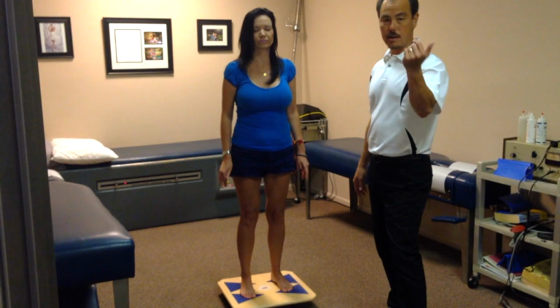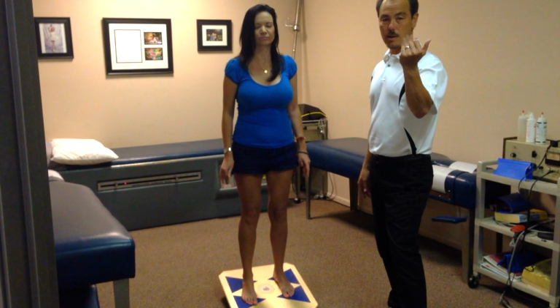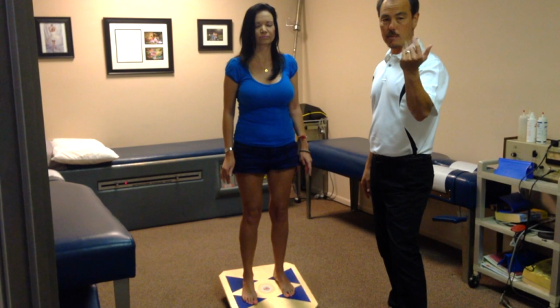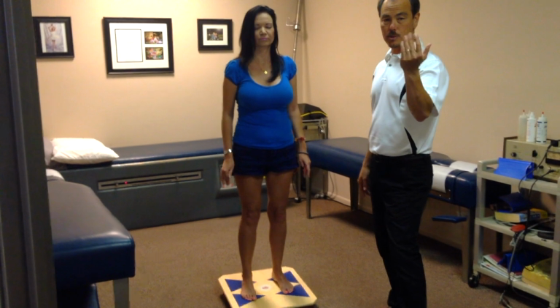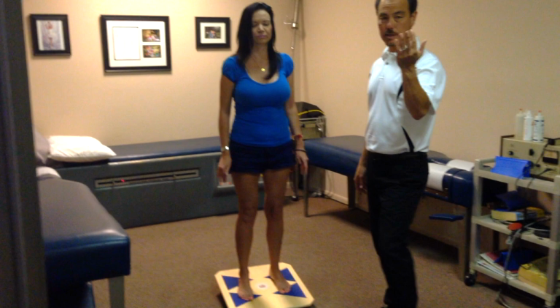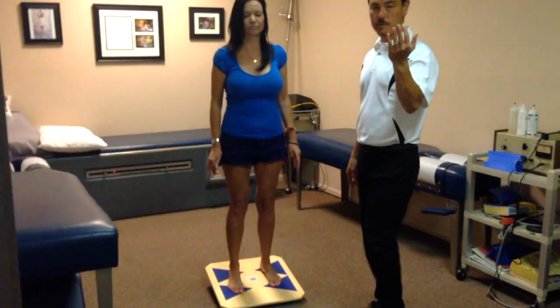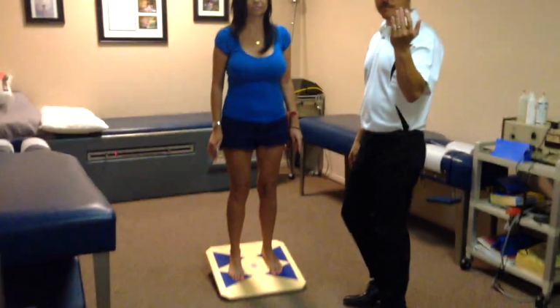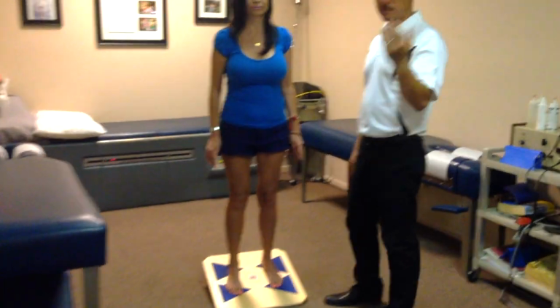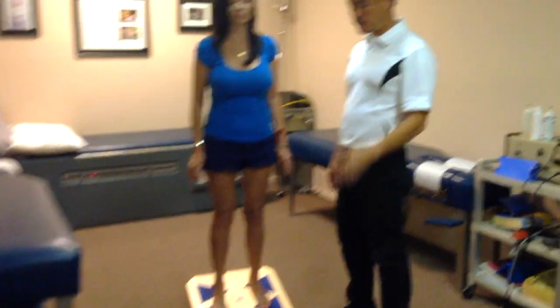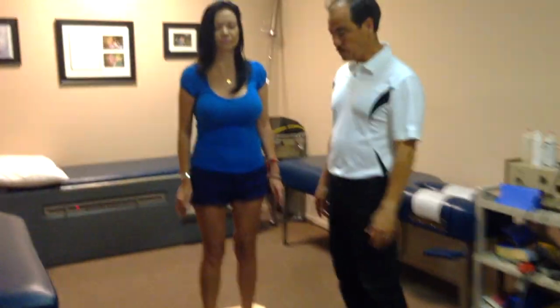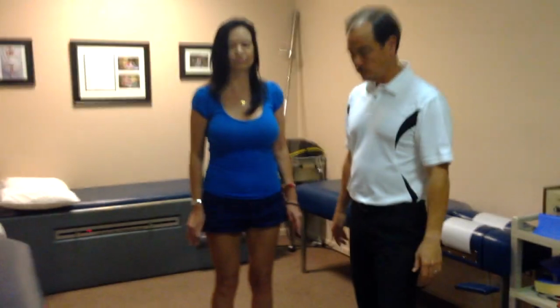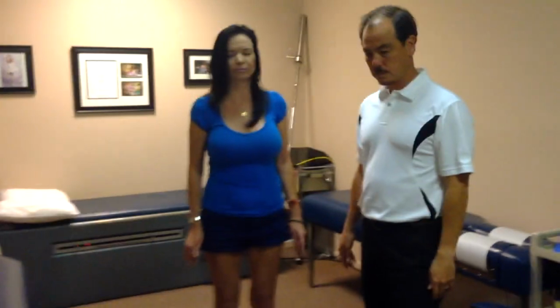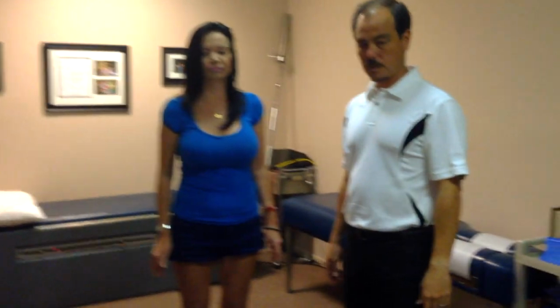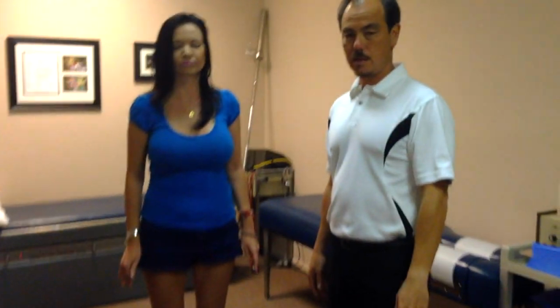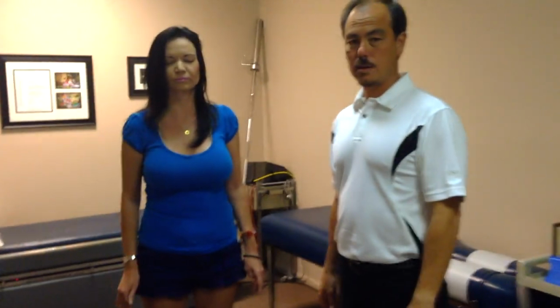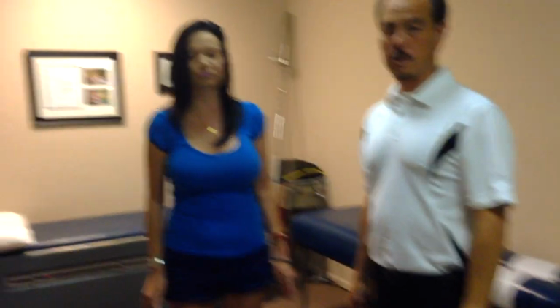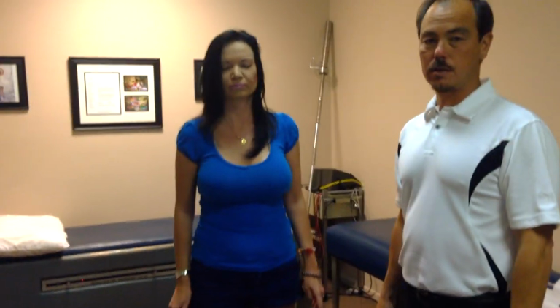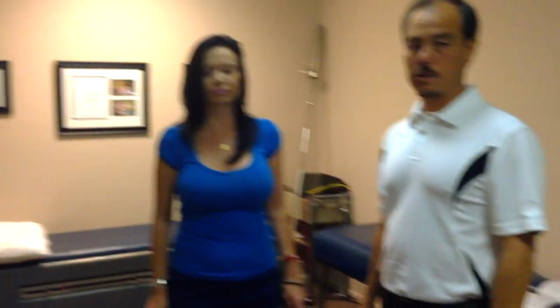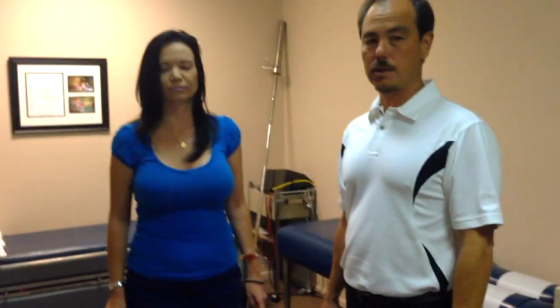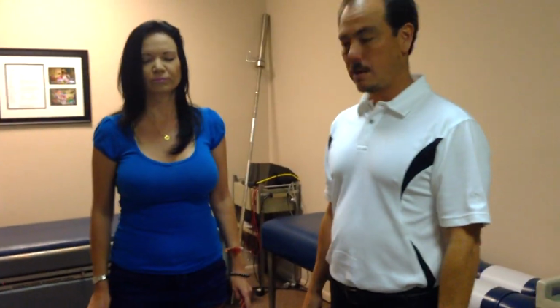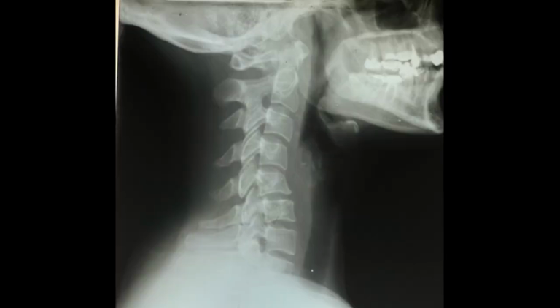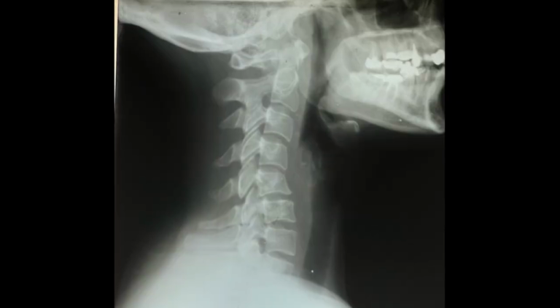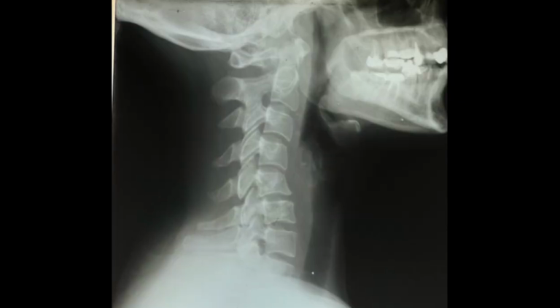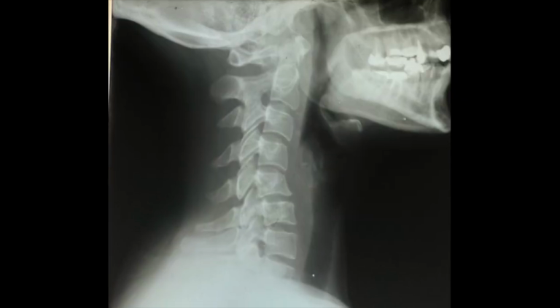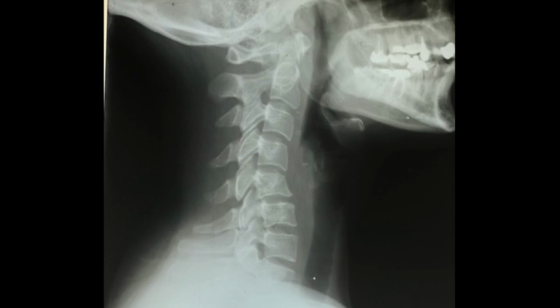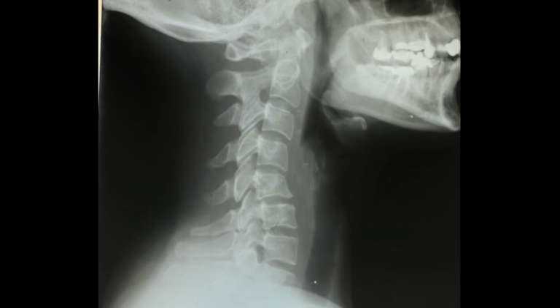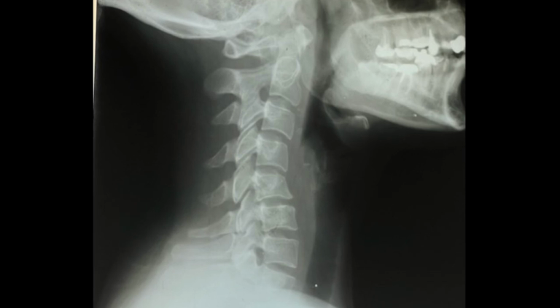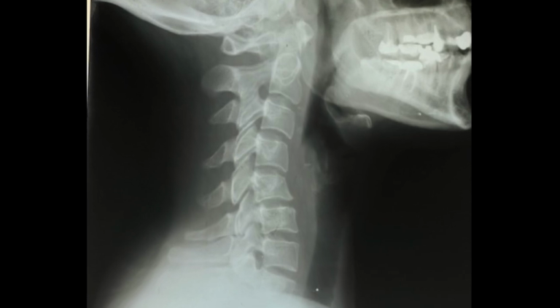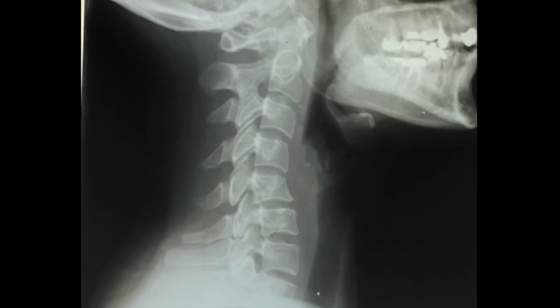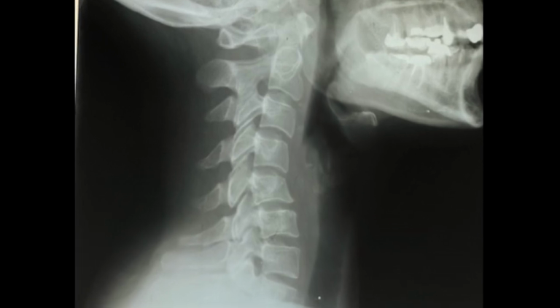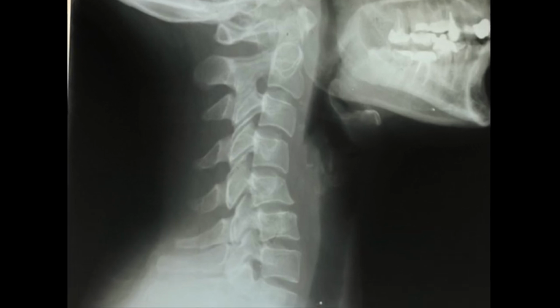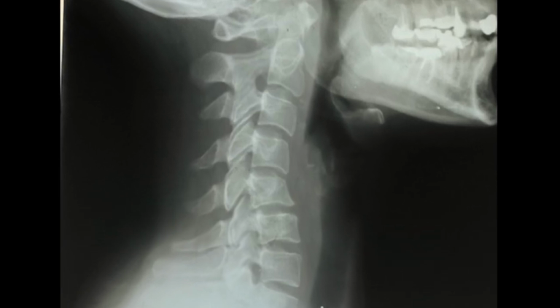This is my primary balance office. You can see we're testing her here and she is a little off. We saw her problem on x-rays — a terrible reverse curve.